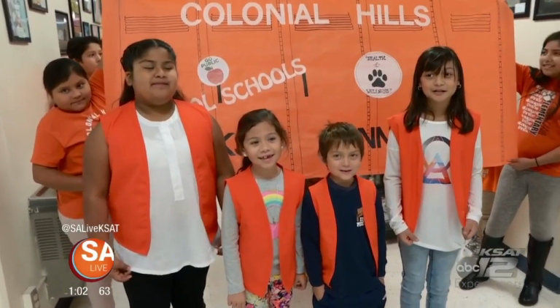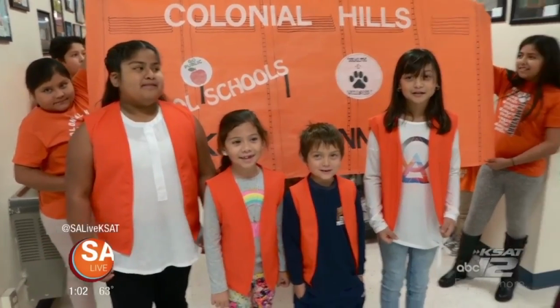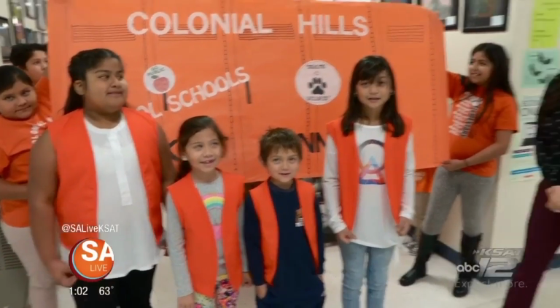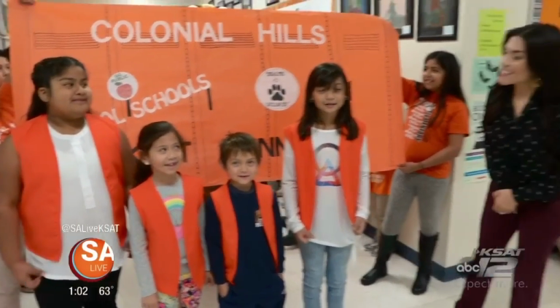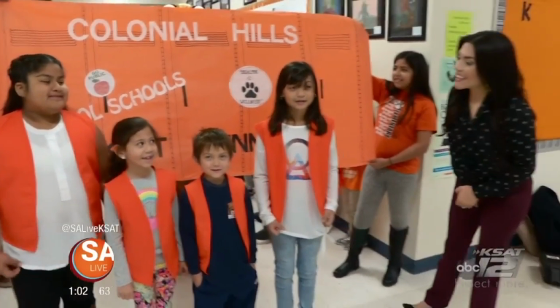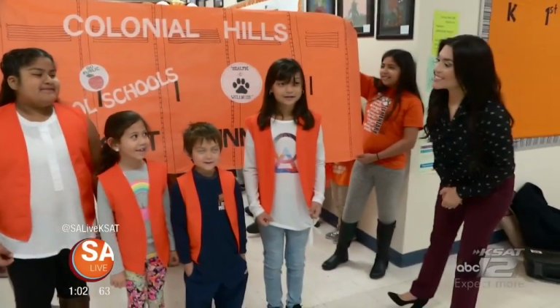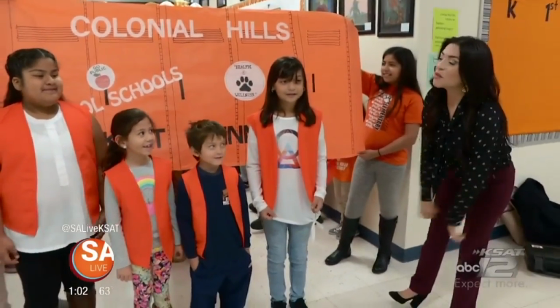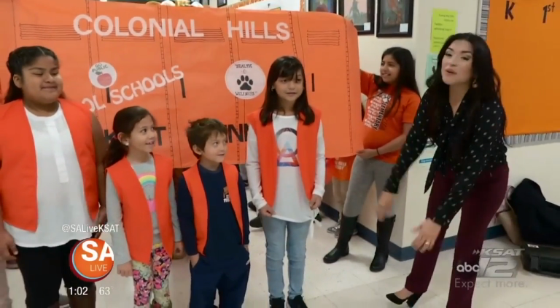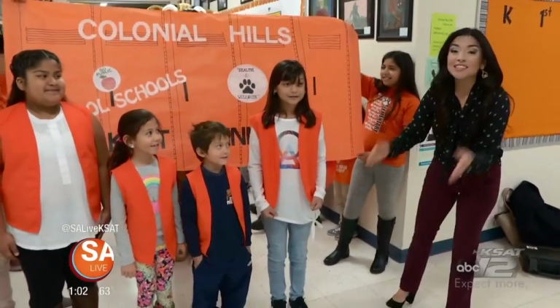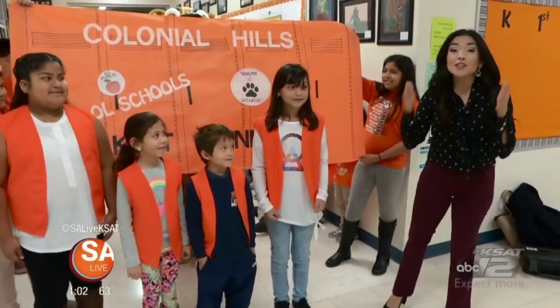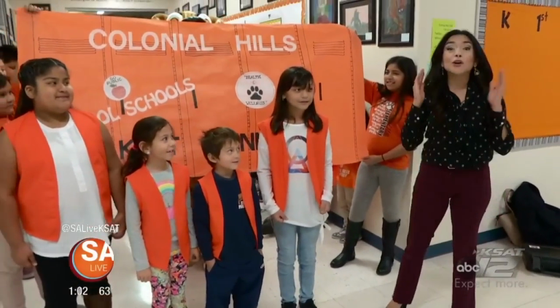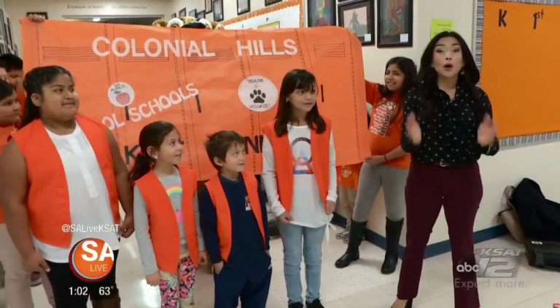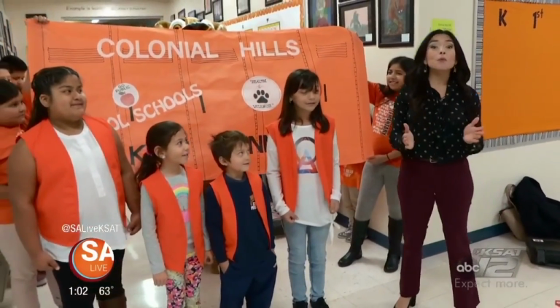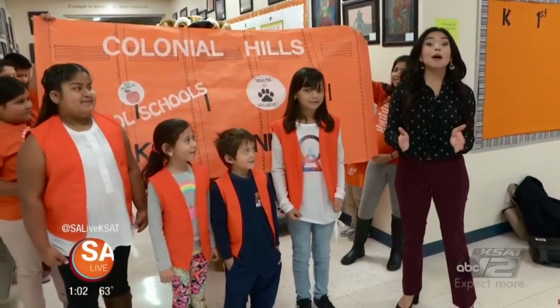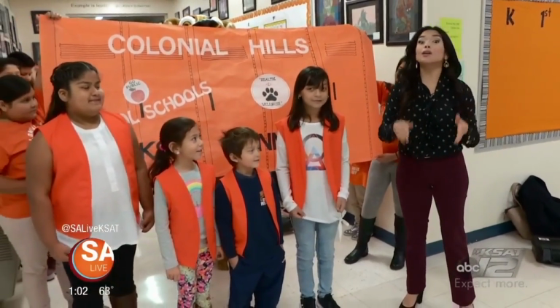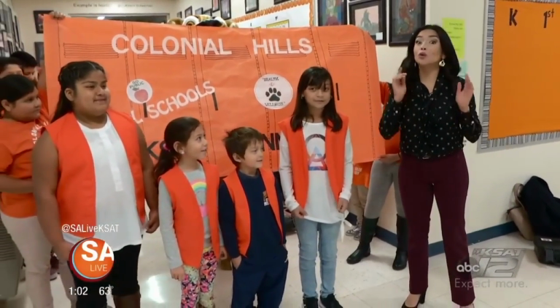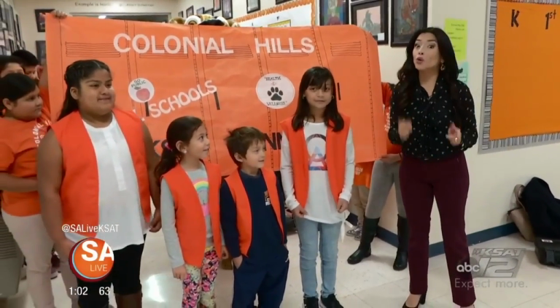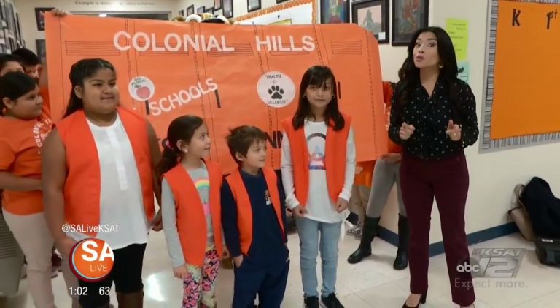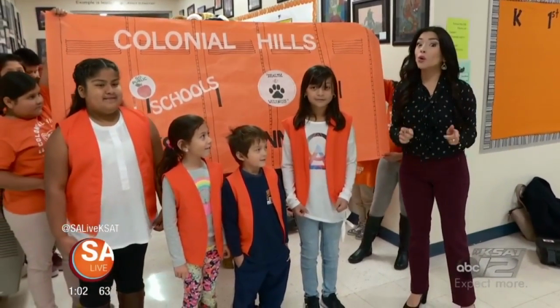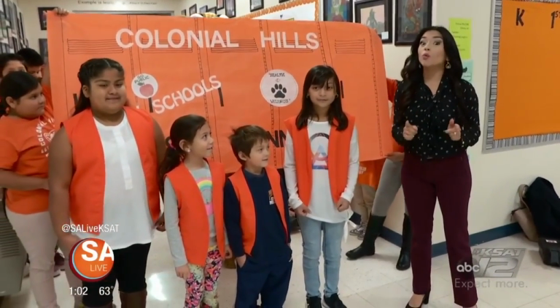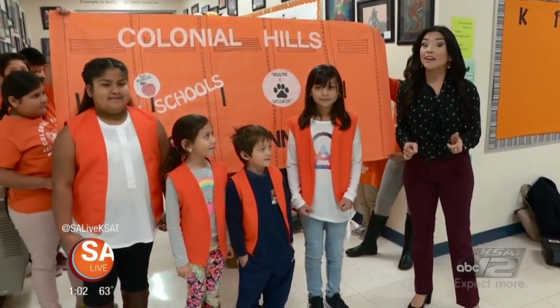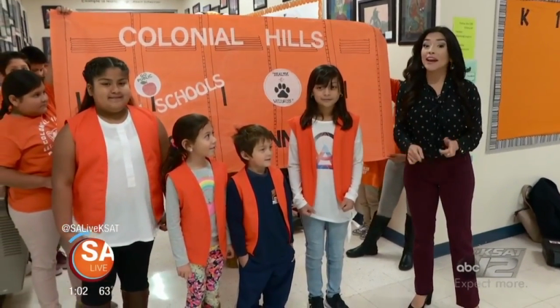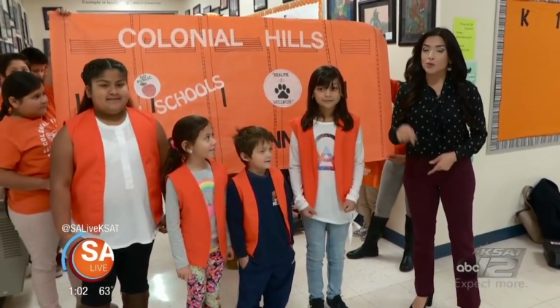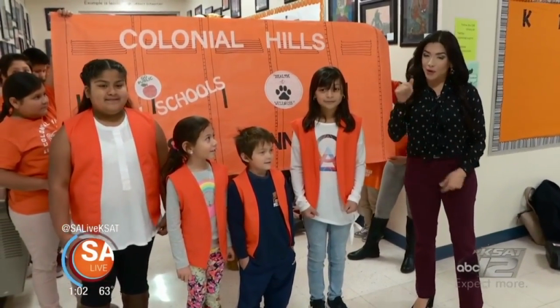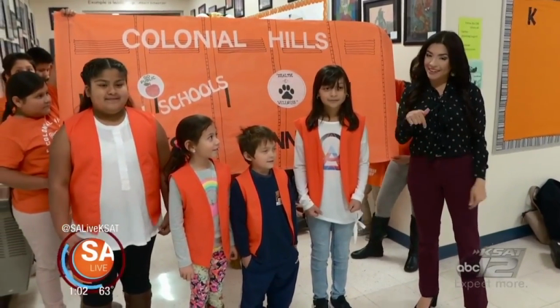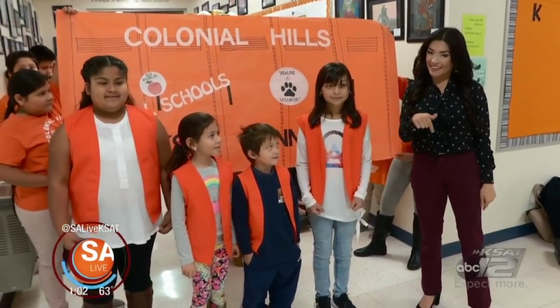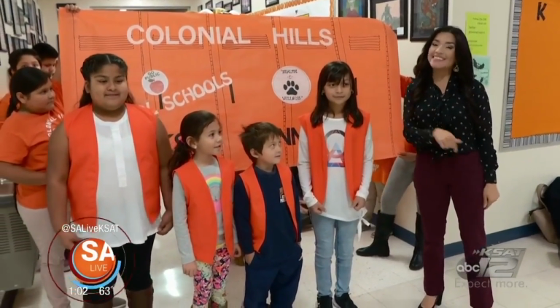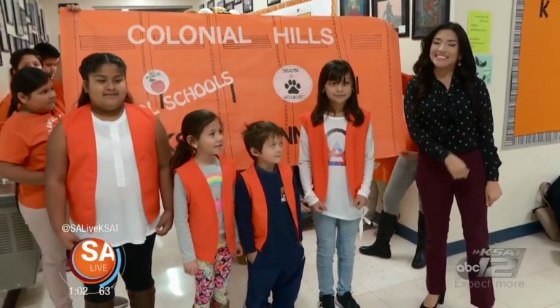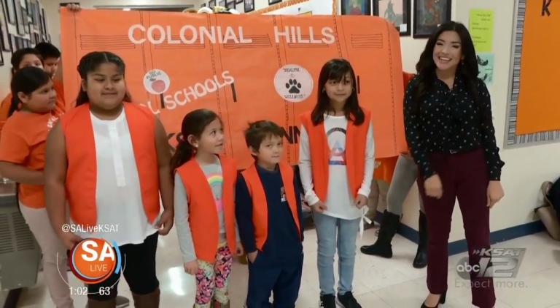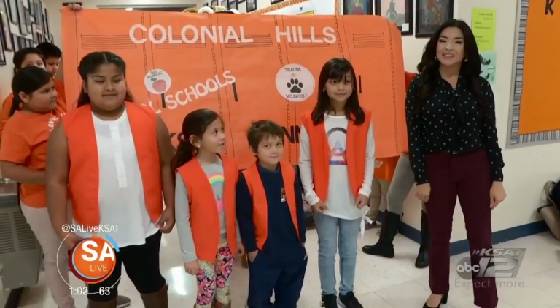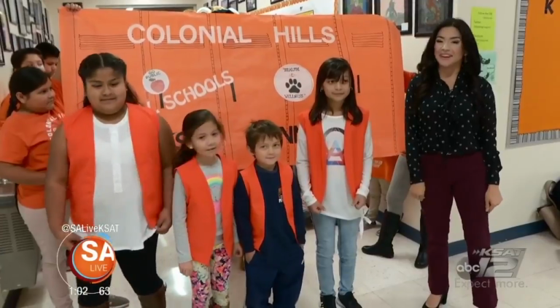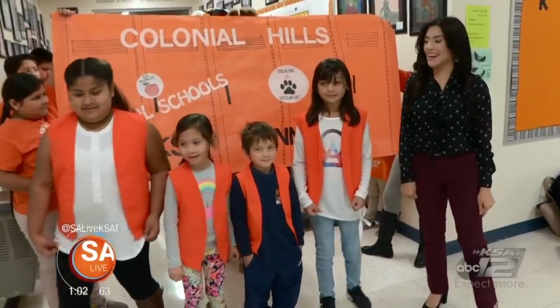Thank you guys so much! It's our Go Public Cool School winner and we're here to celebrate!